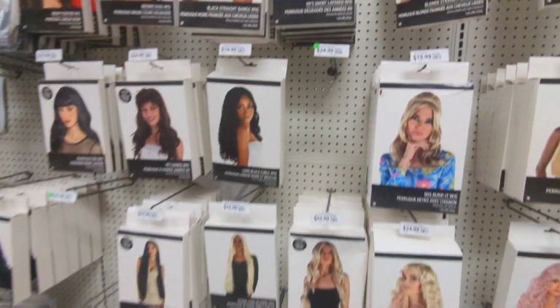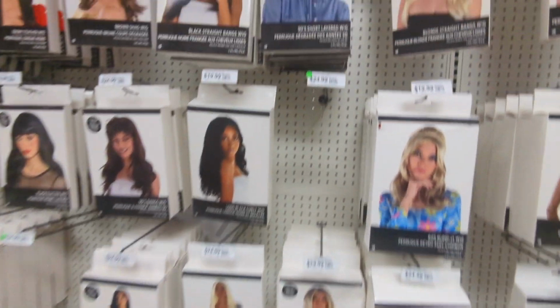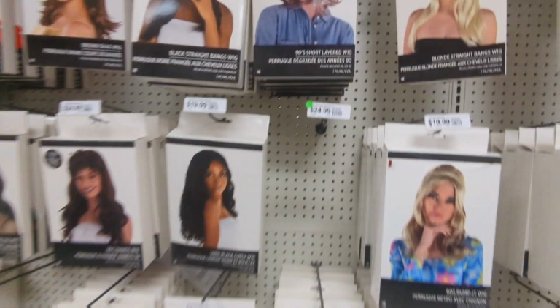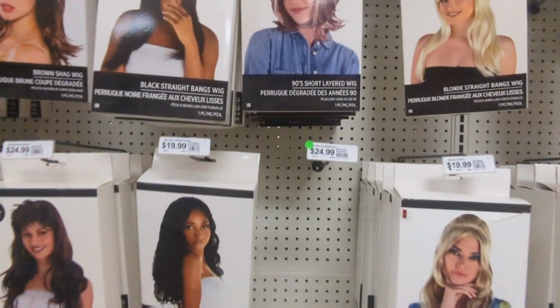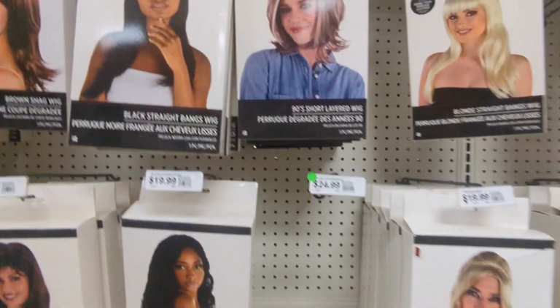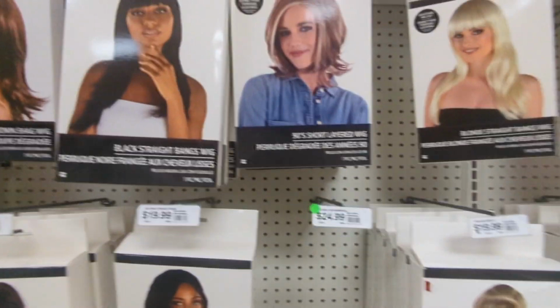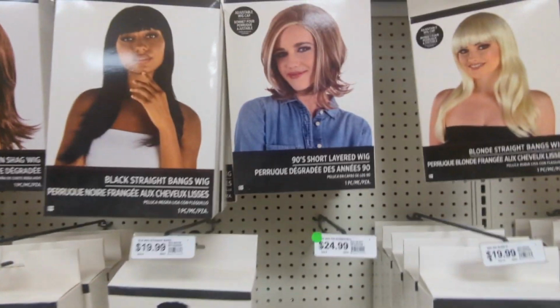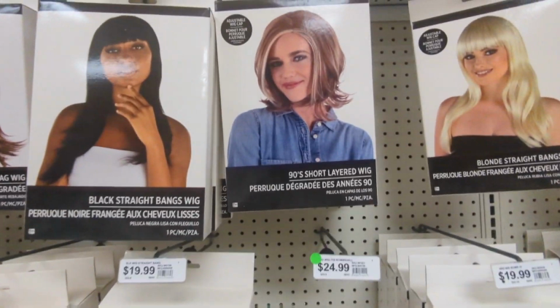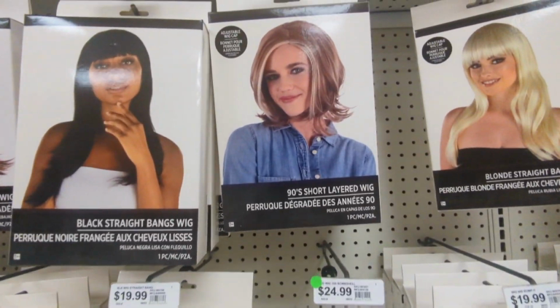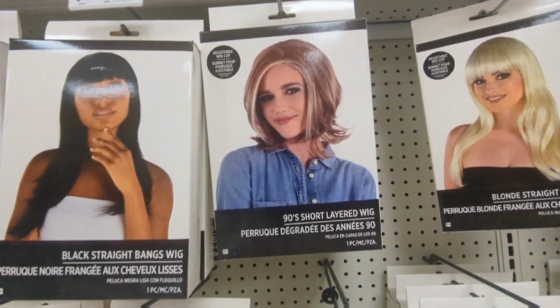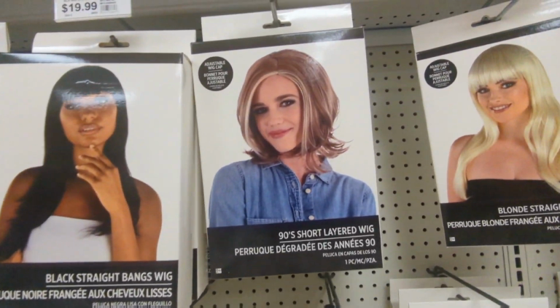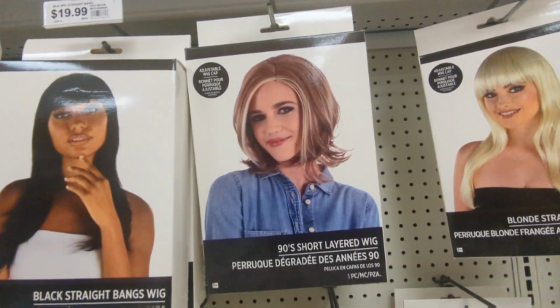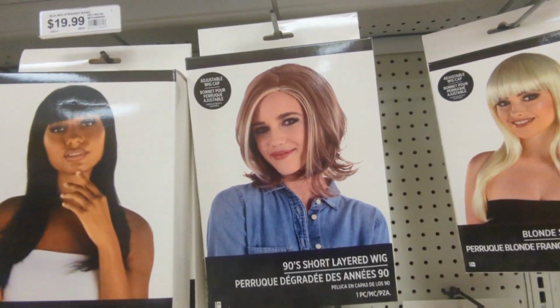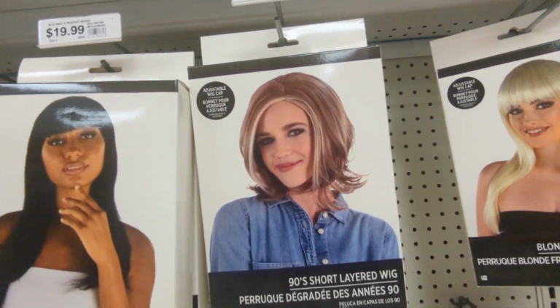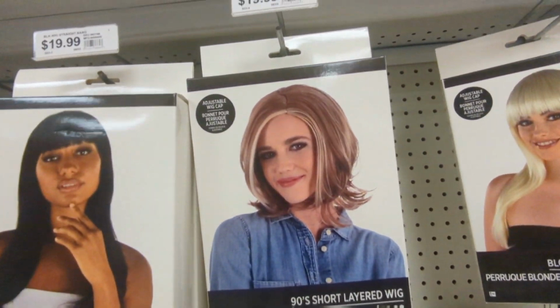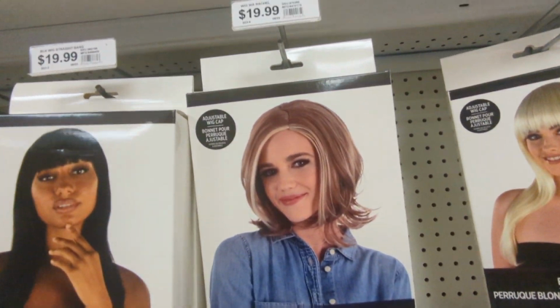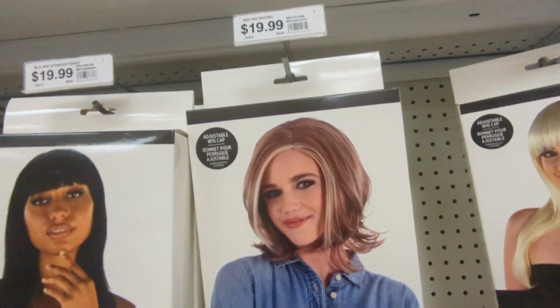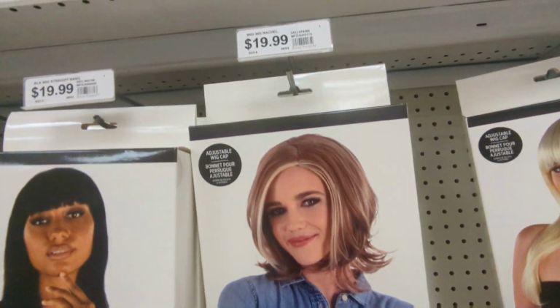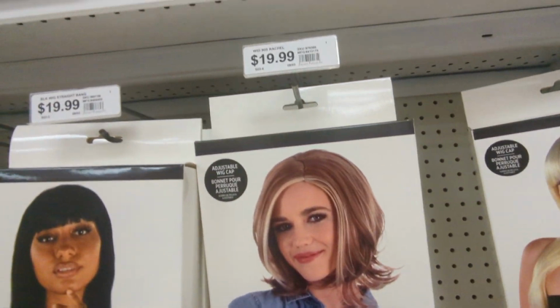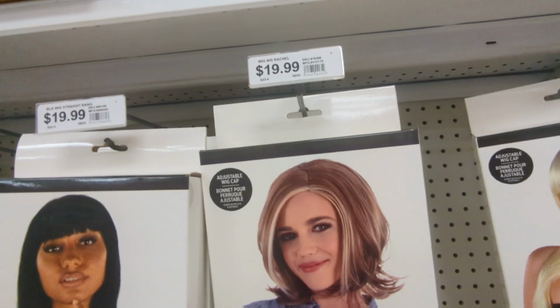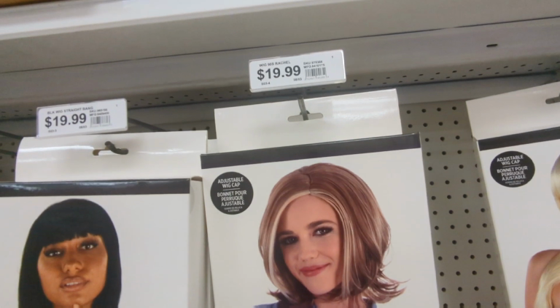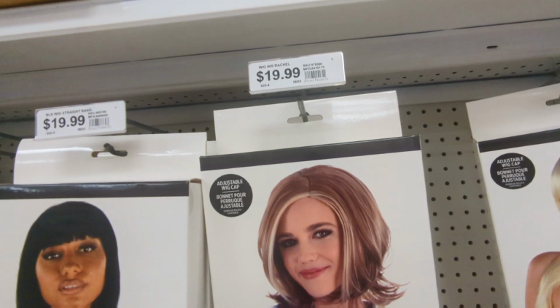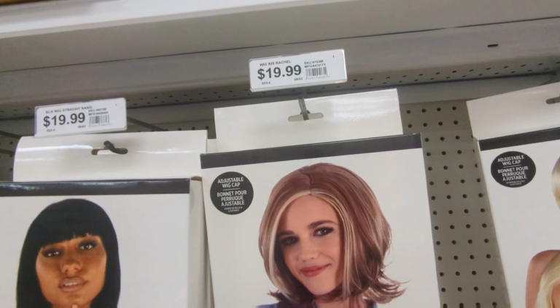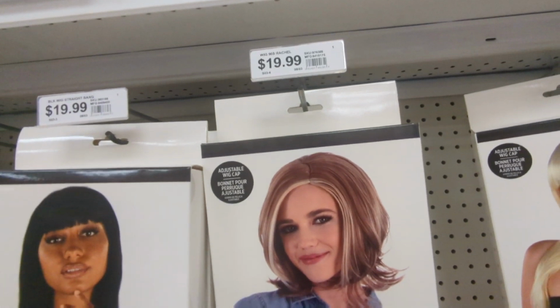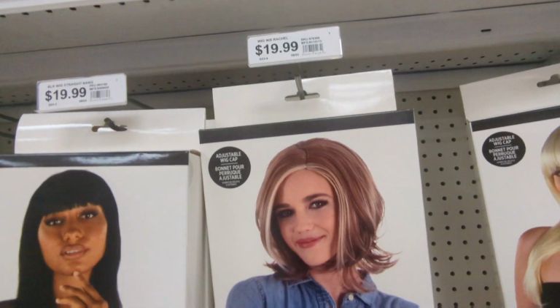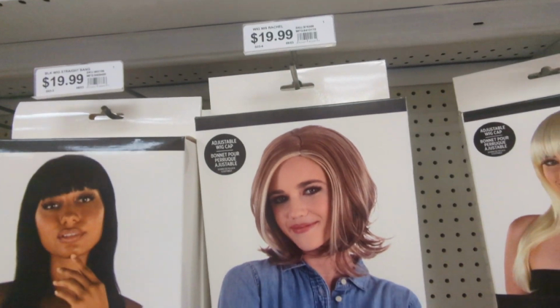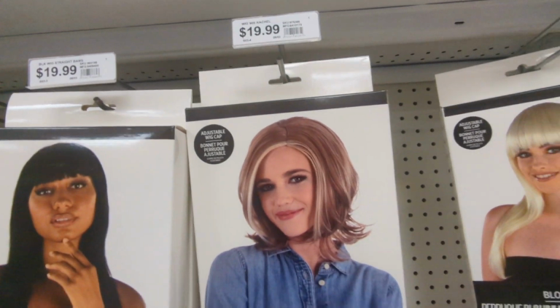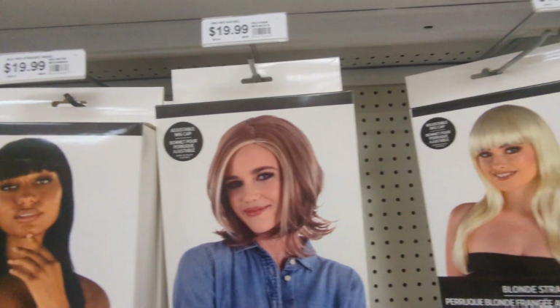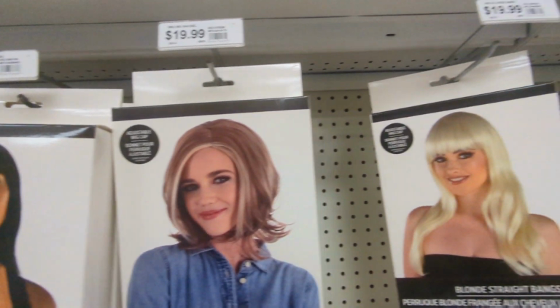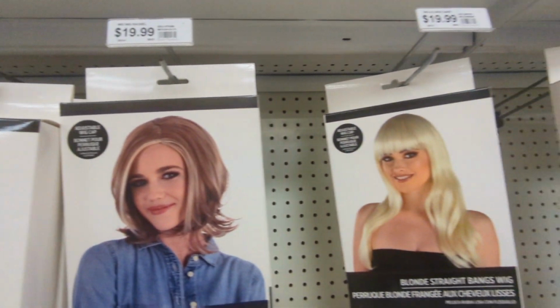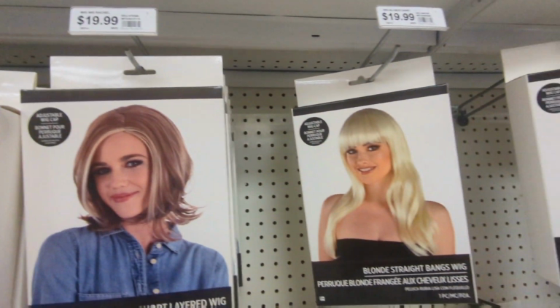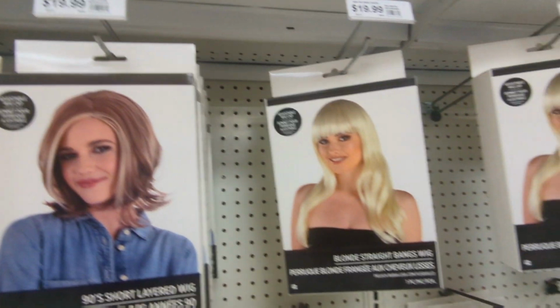Here's the wall of wigs, and this one cracked me up — it is Rachel from Friends.